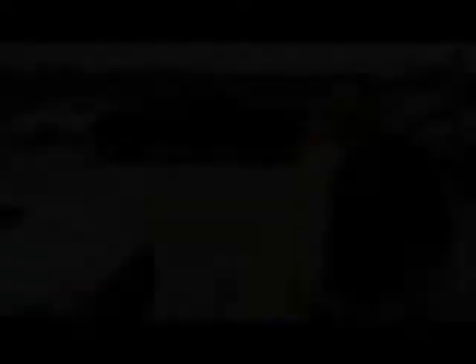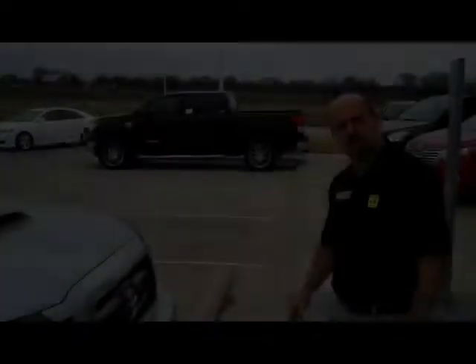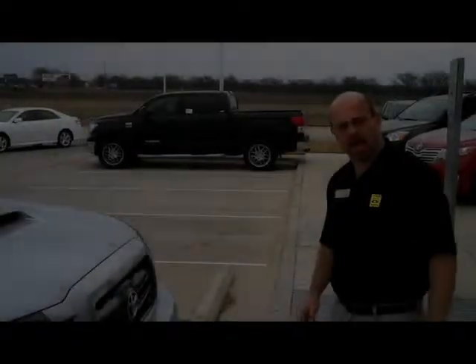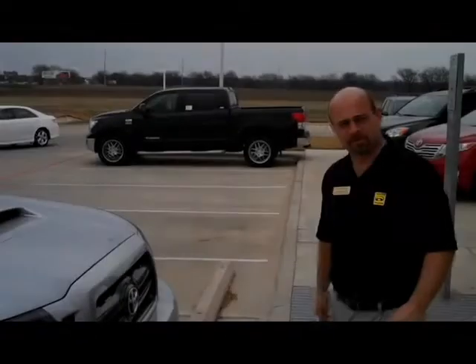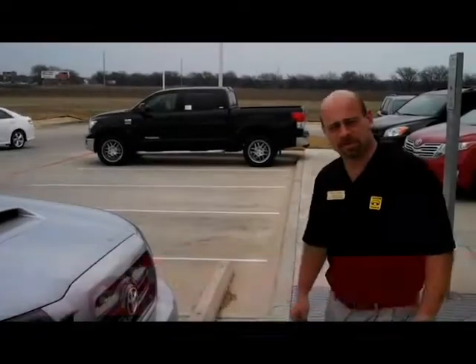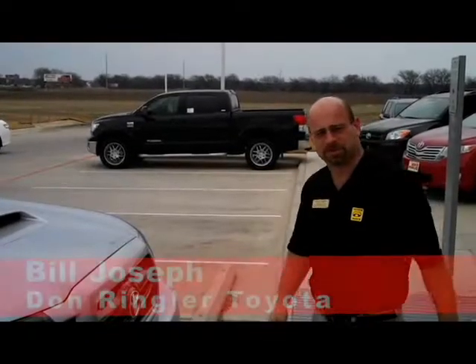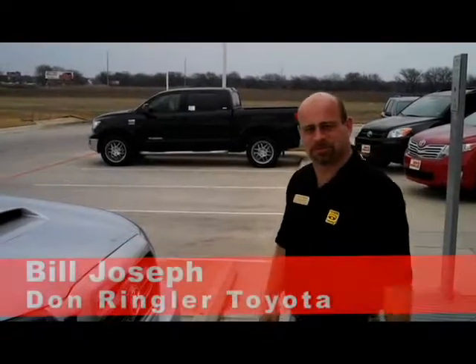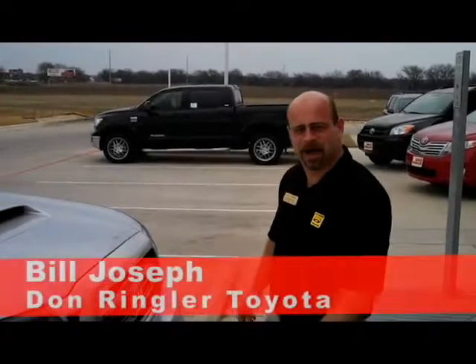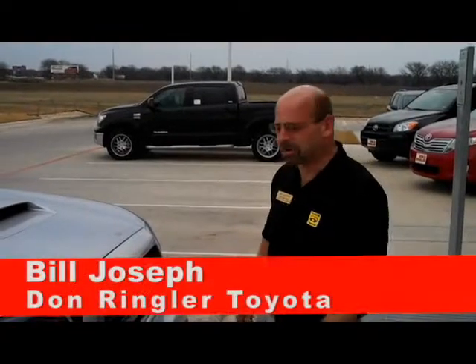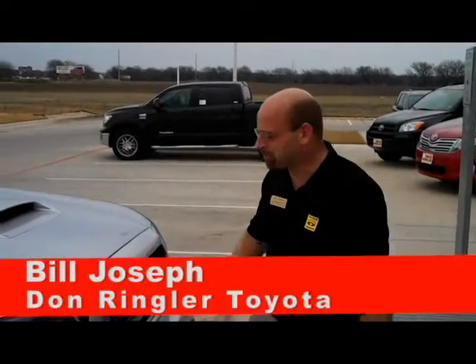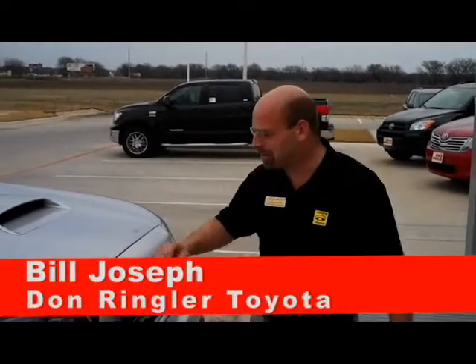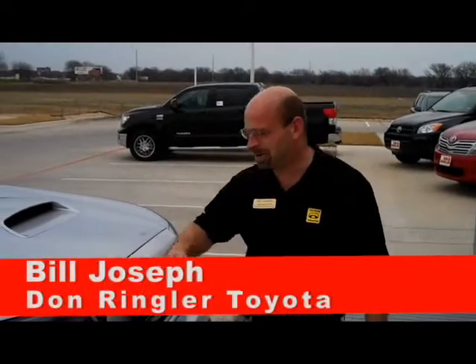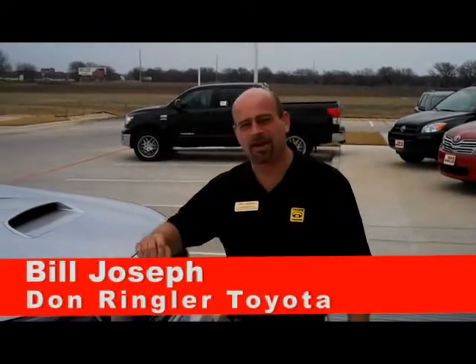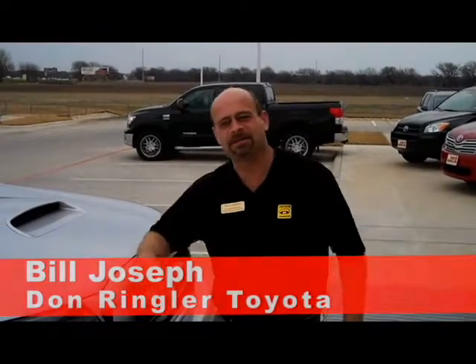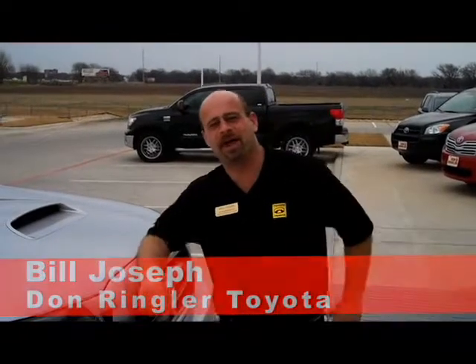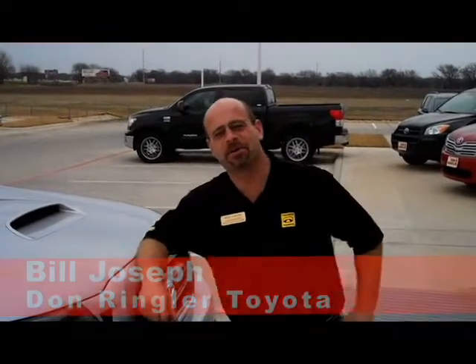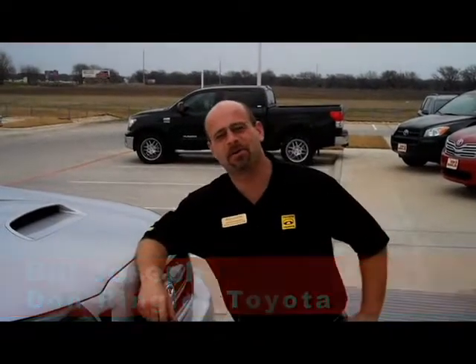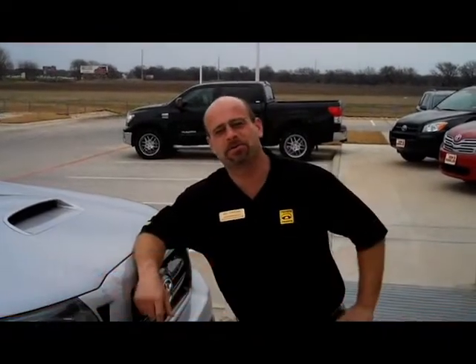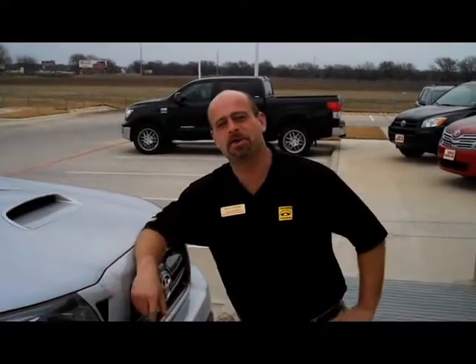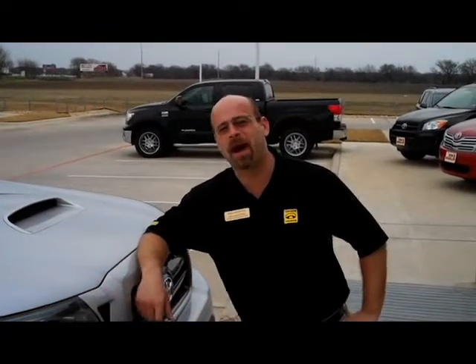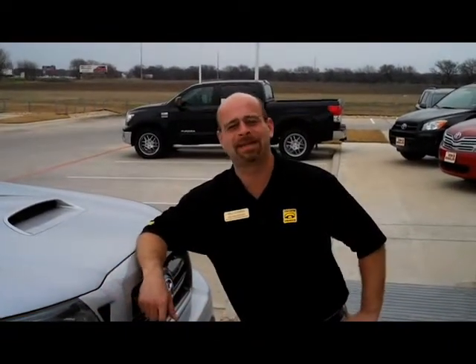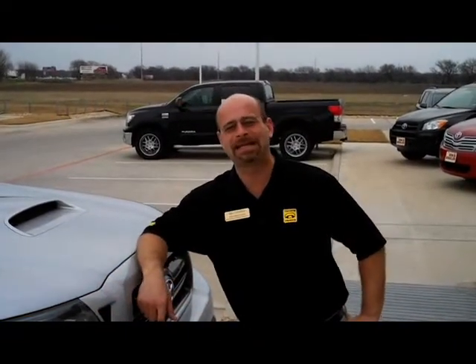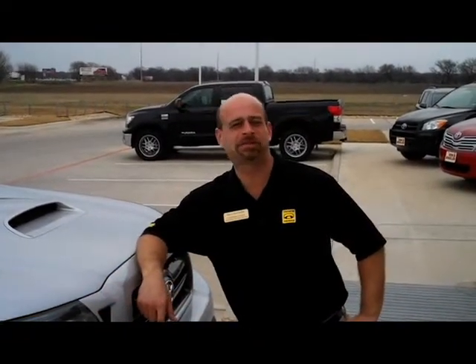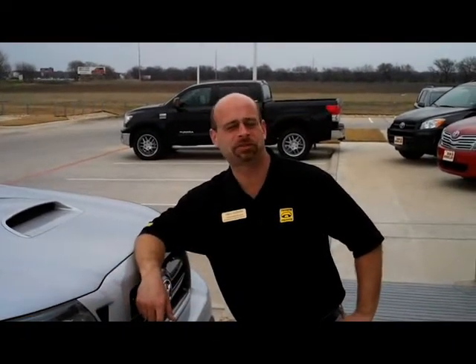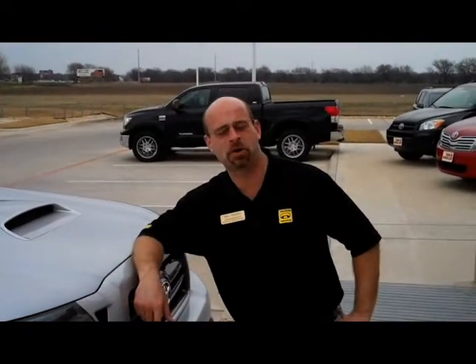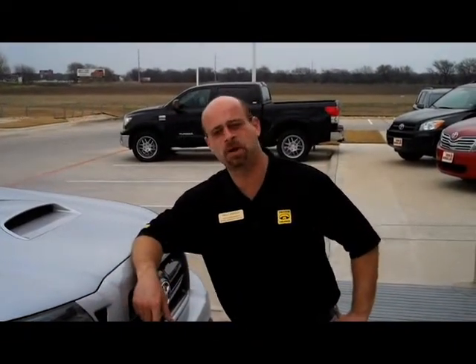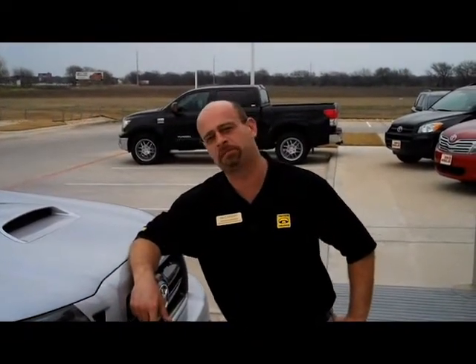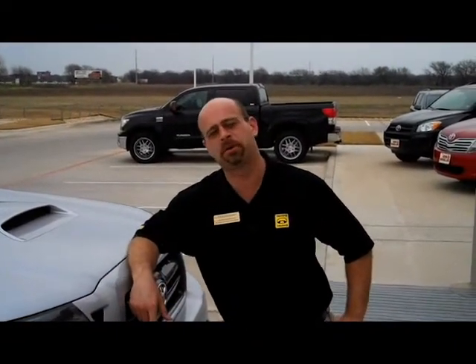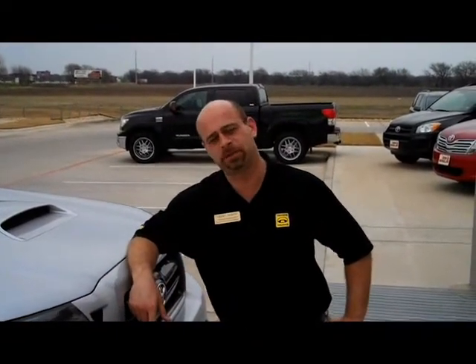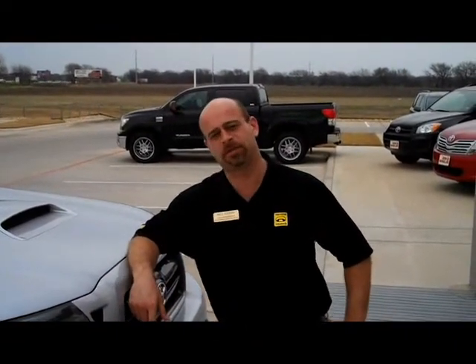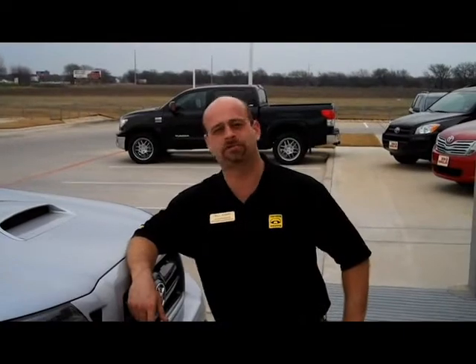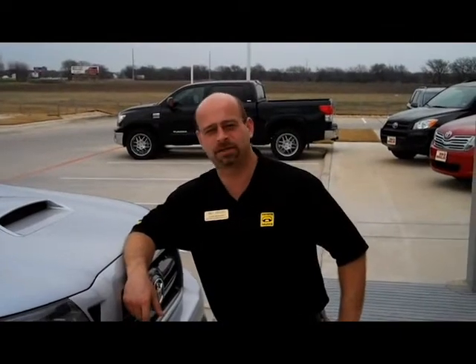Hey everybody, Bill Joseph, Don Ringler Toyota here, and today I'm going to talk with you about the nicest Tacoma ever built in the state of Texas.